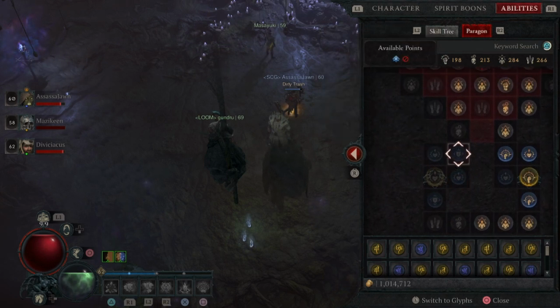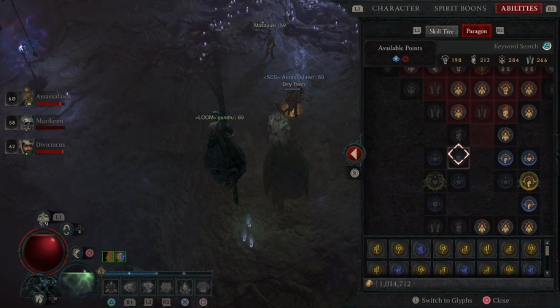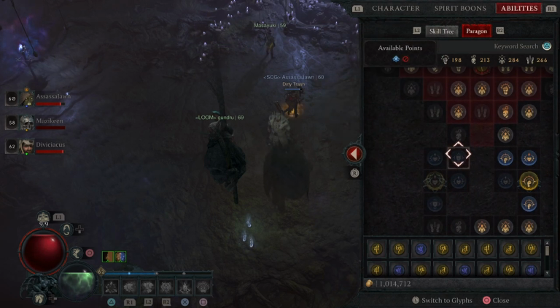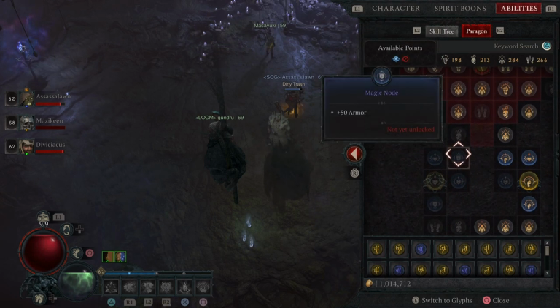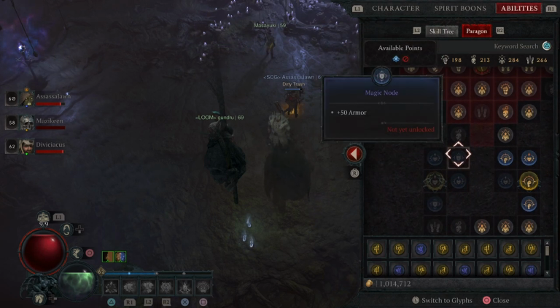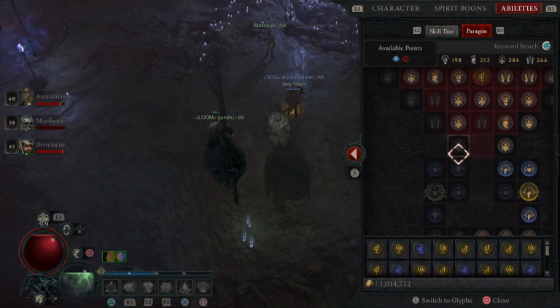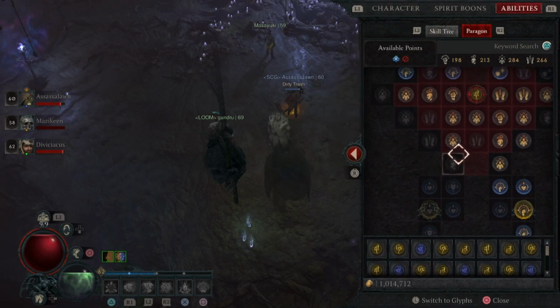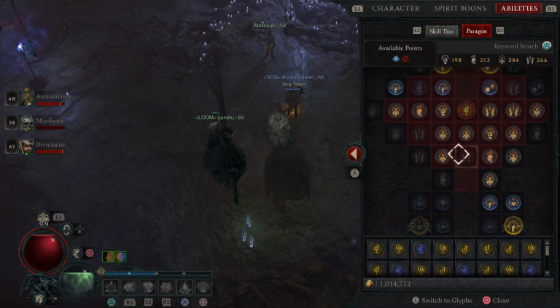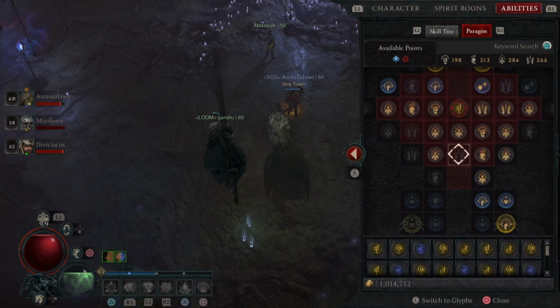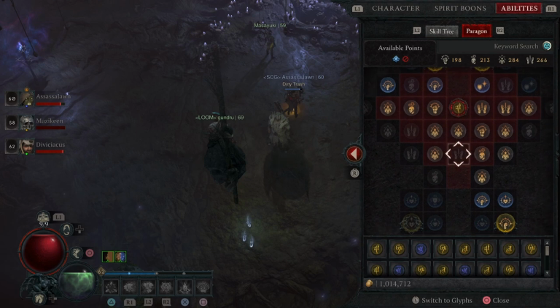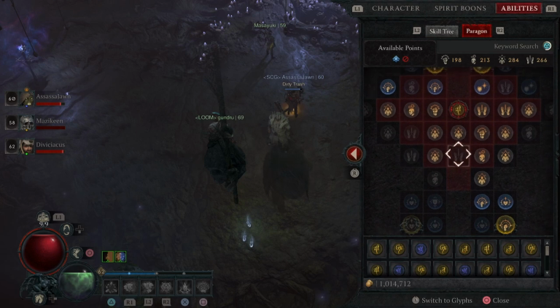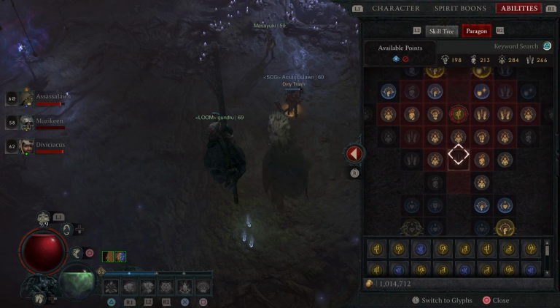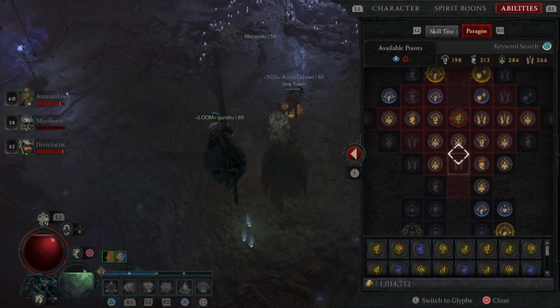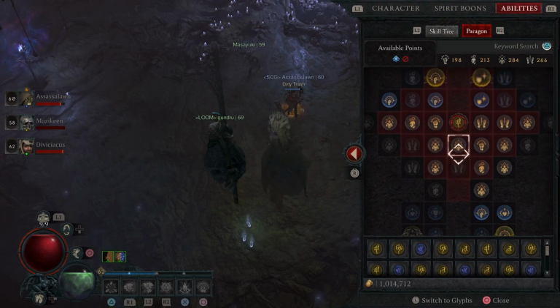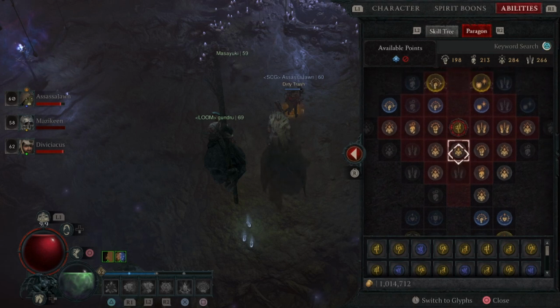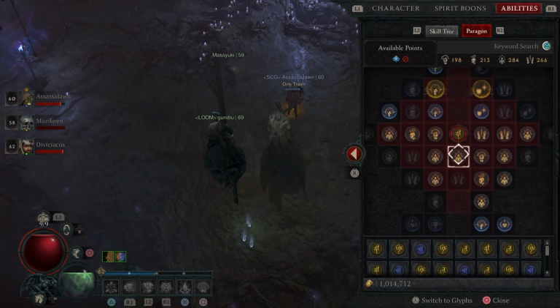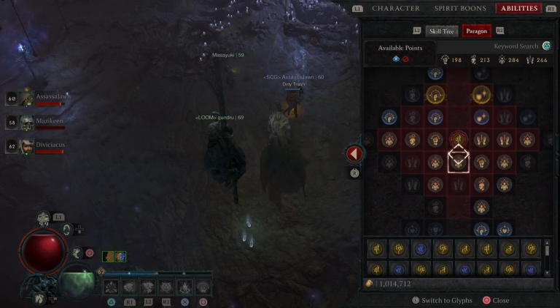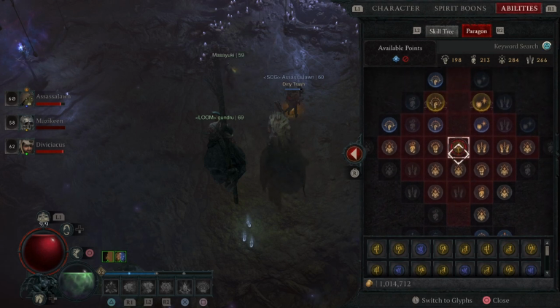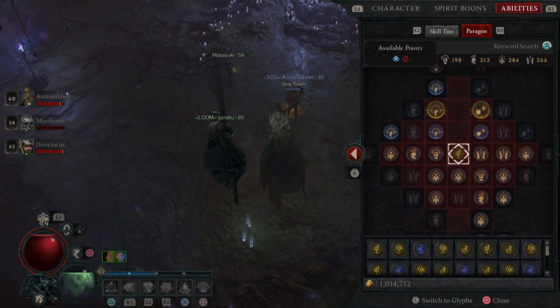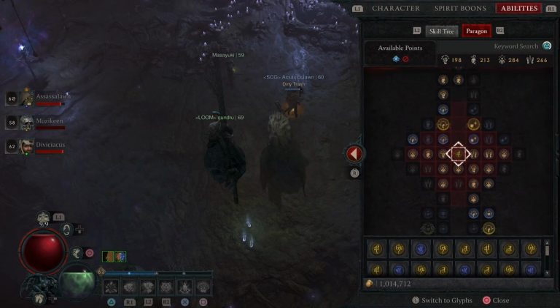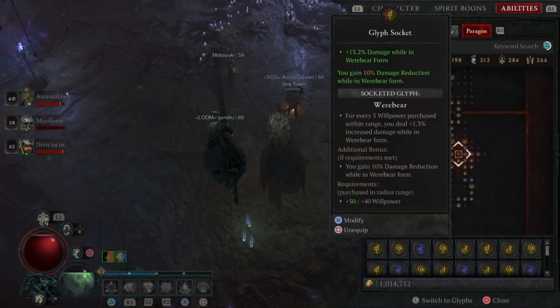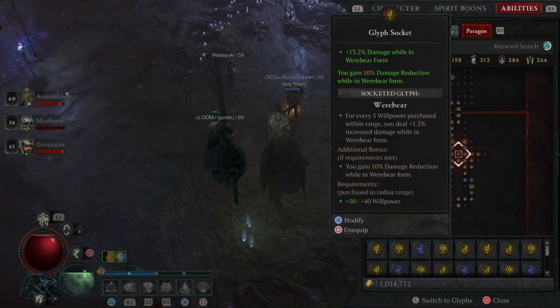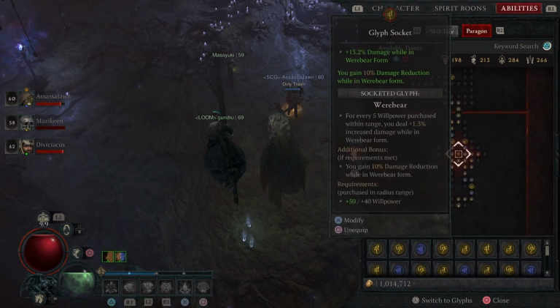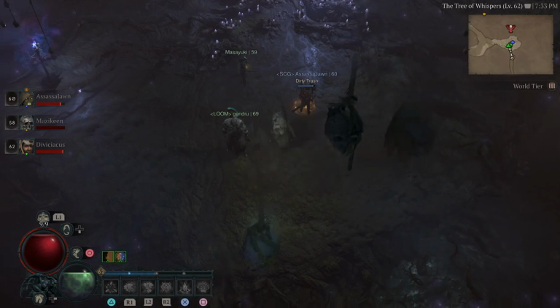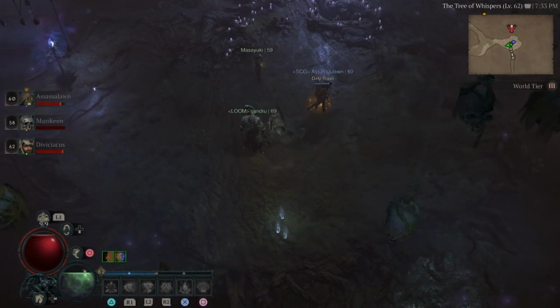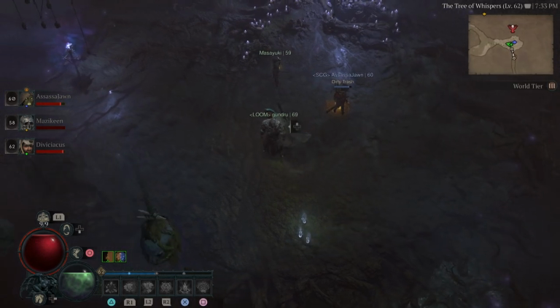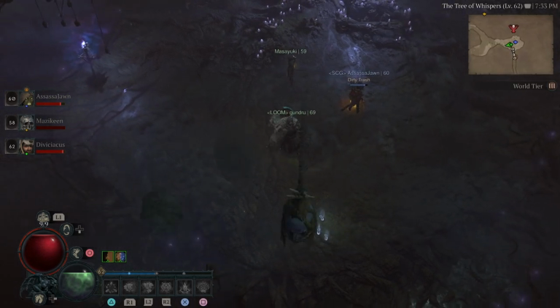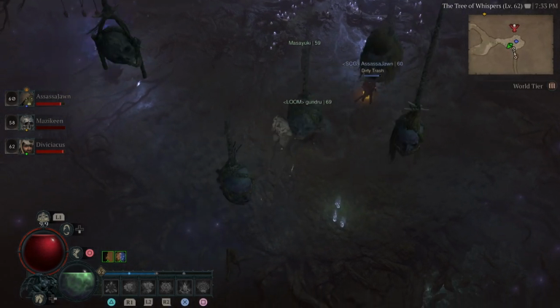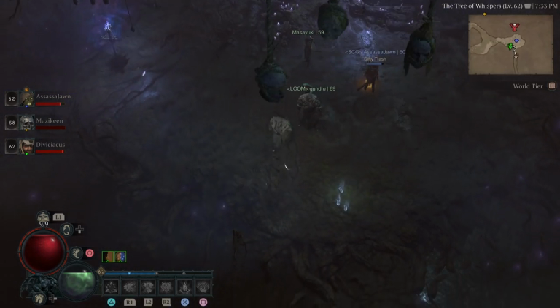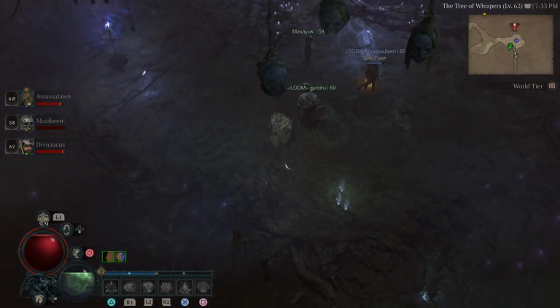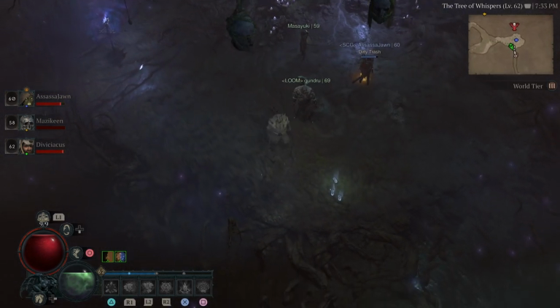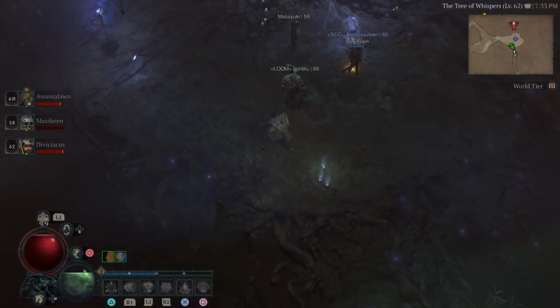Alright, where do you go to re-roll a stat on a piece of gear? You go to the occultist.